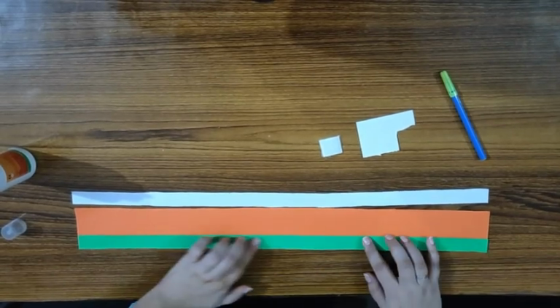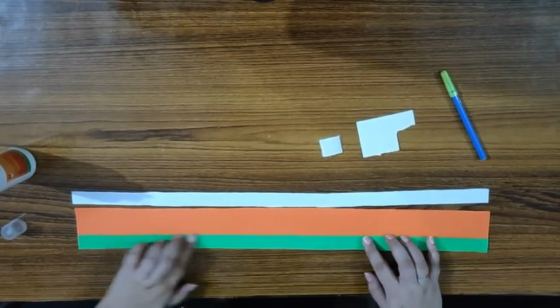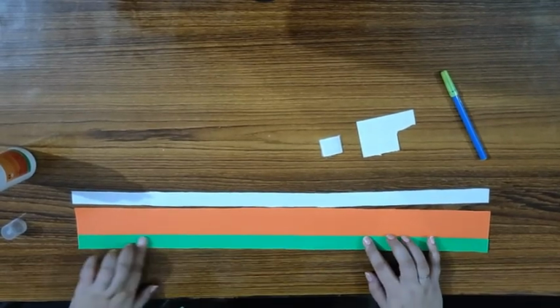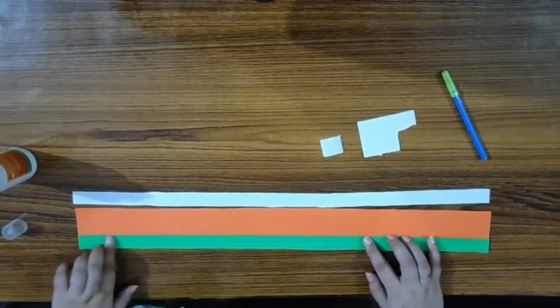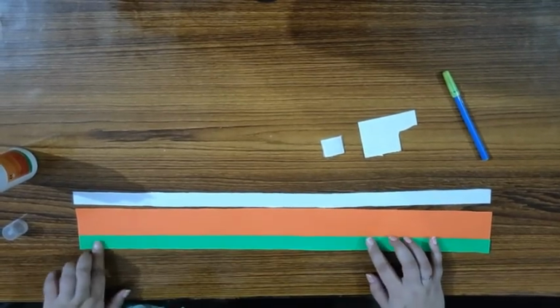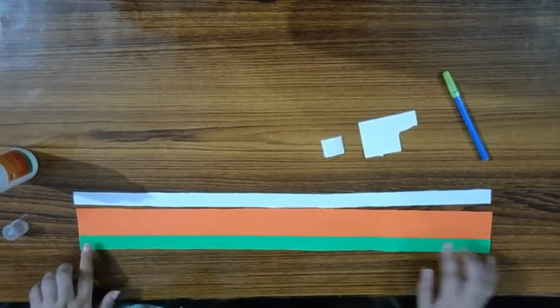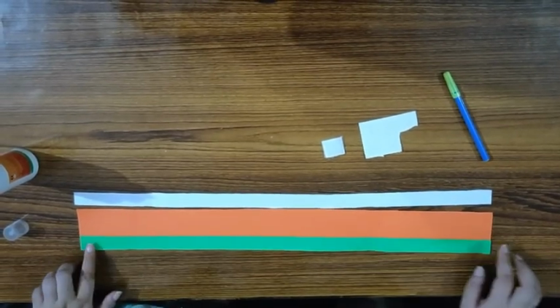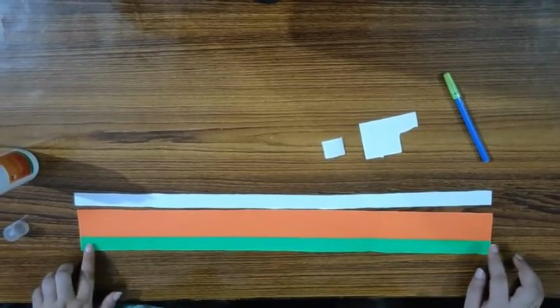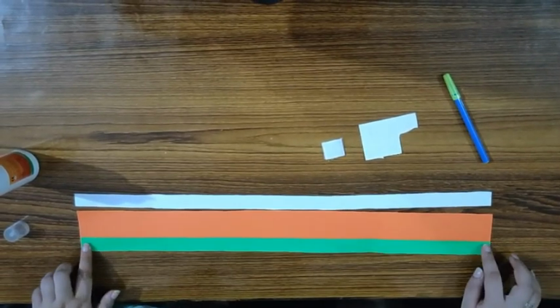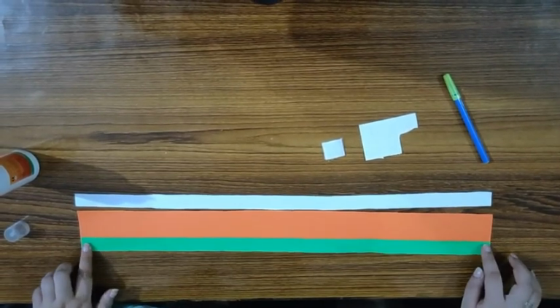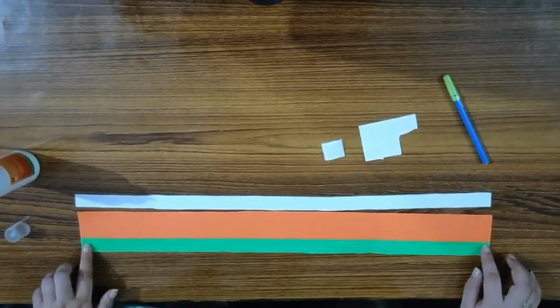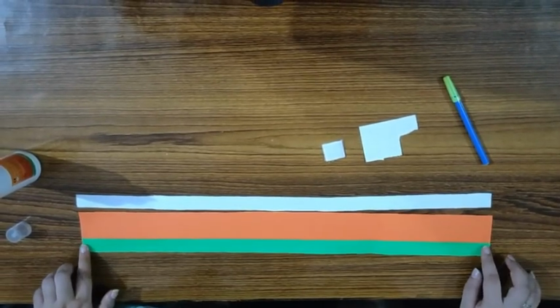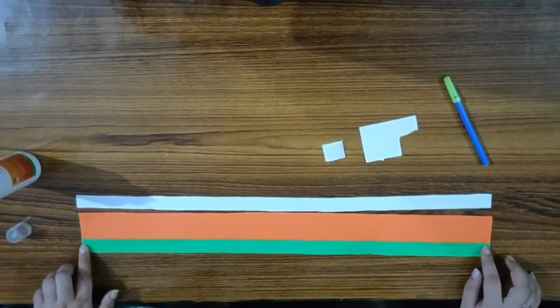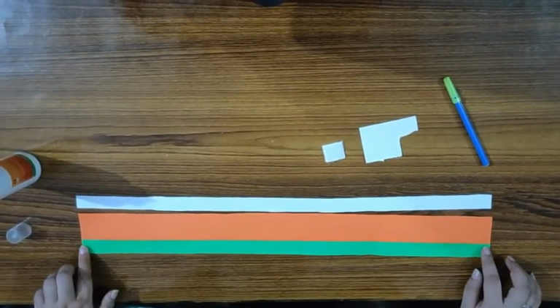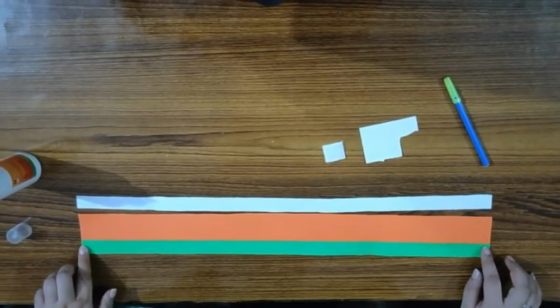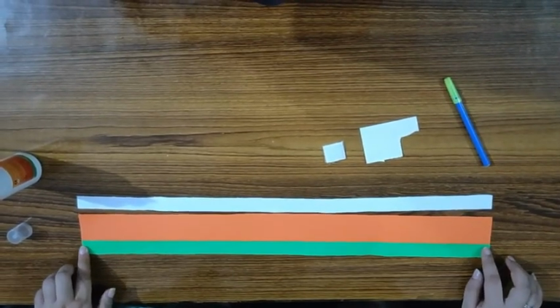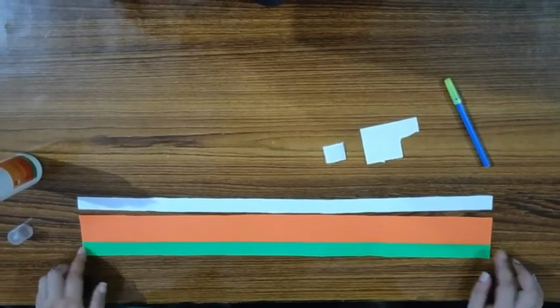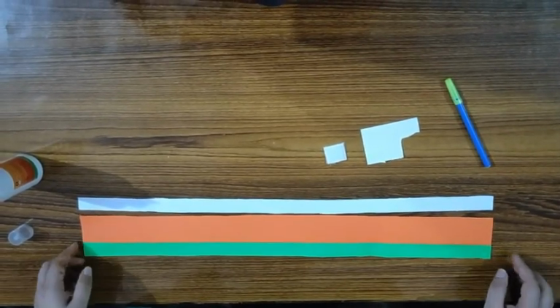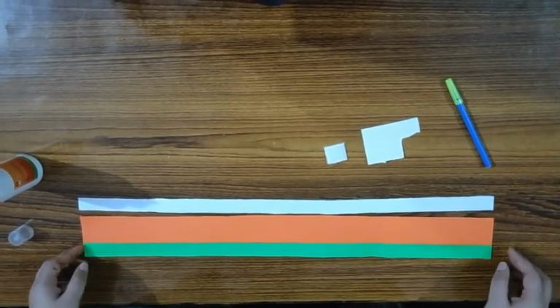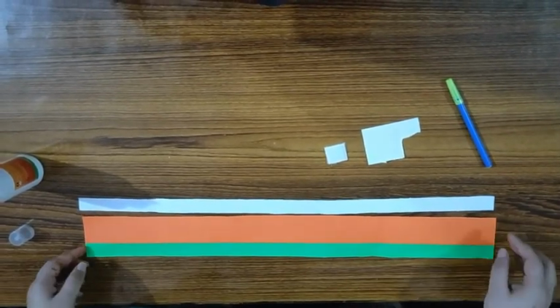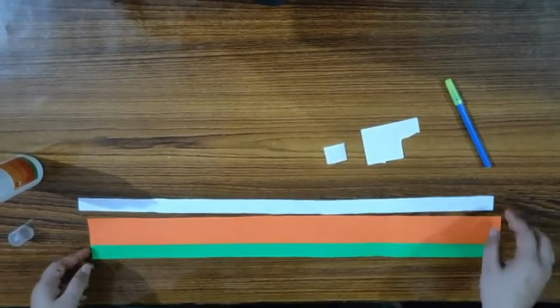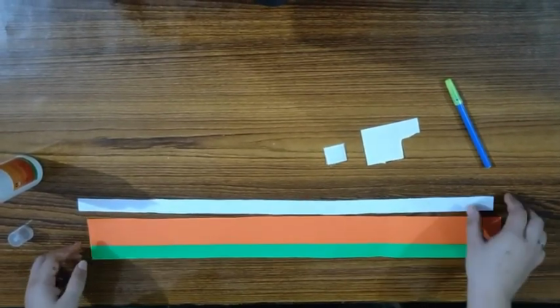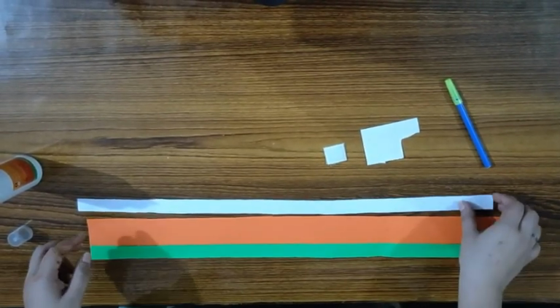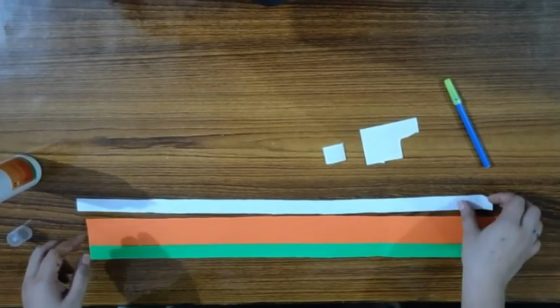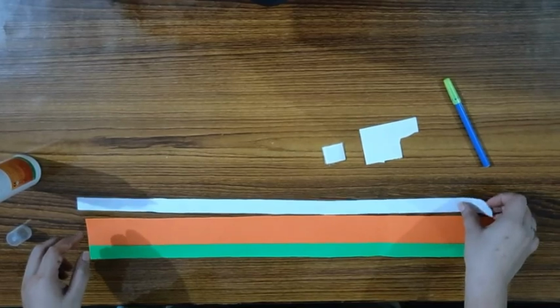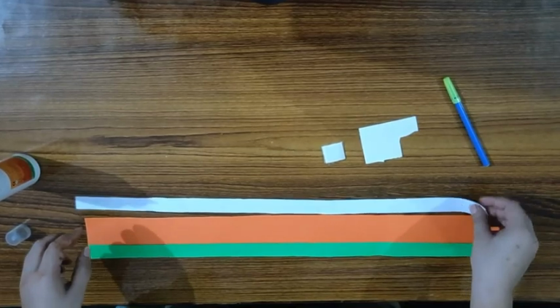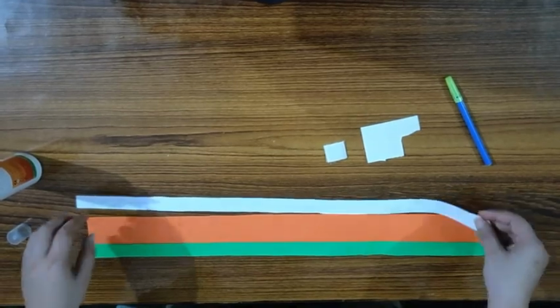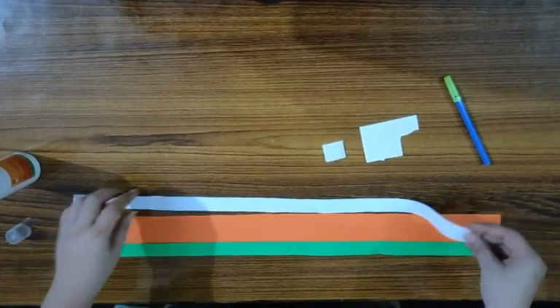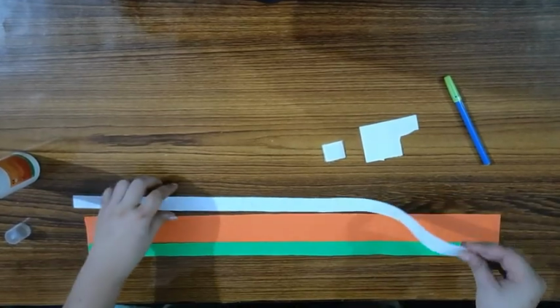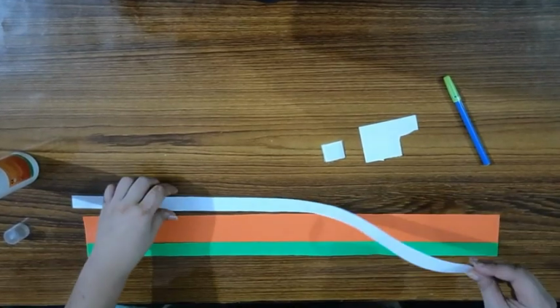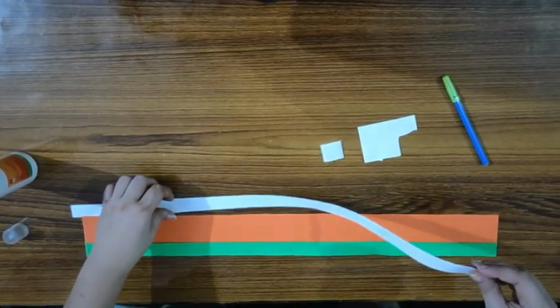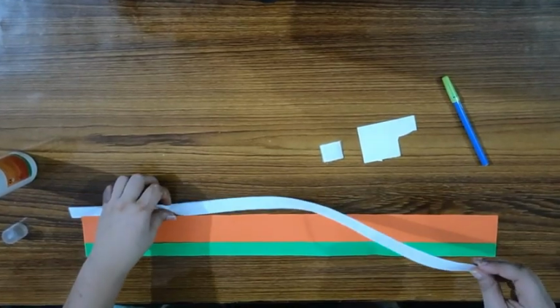Let's start! First, I will paste the green strip at the bottom, then I will paste the white strip on top like this.